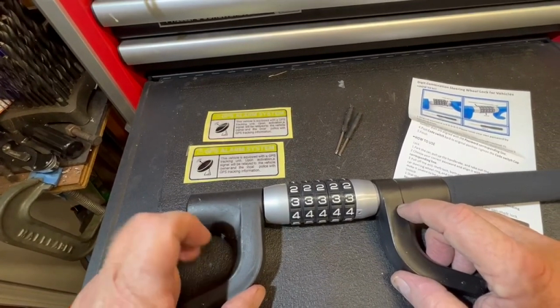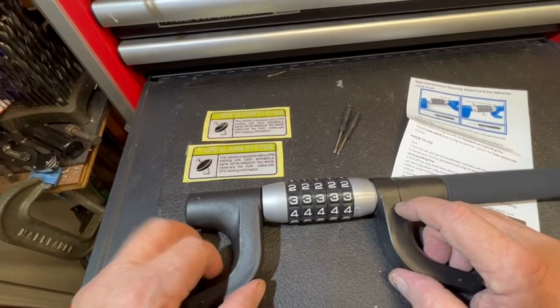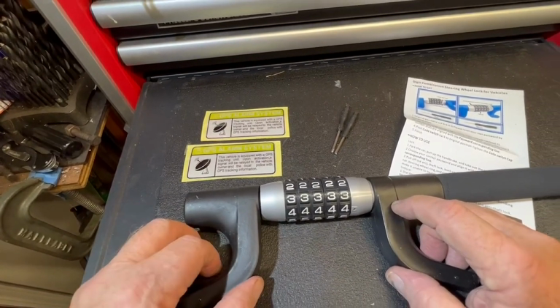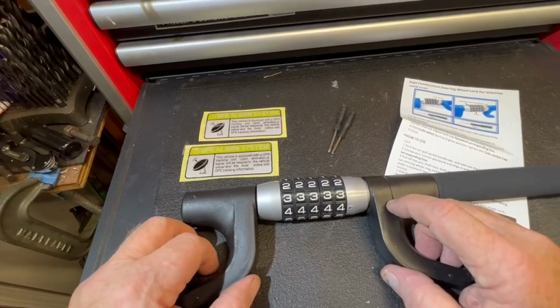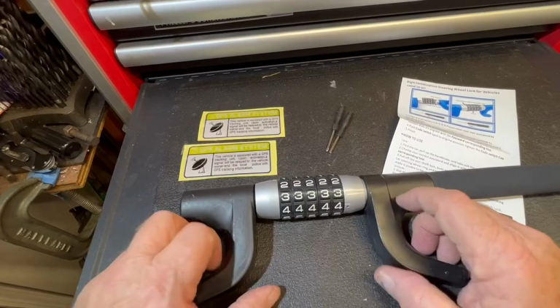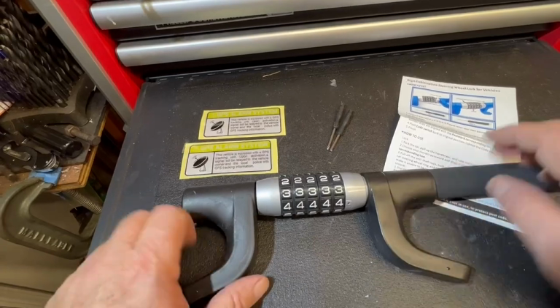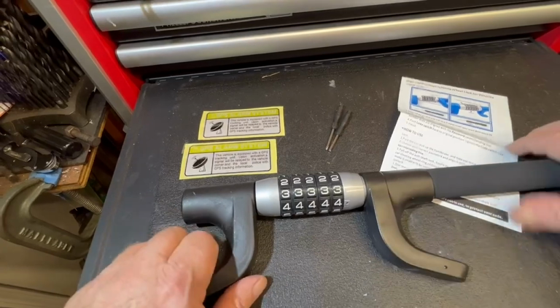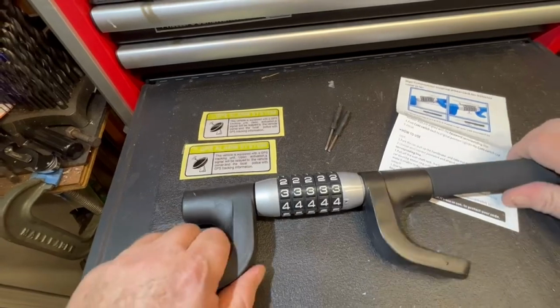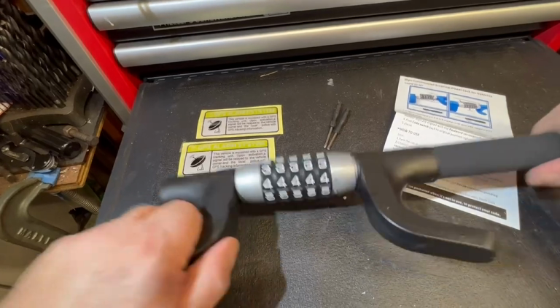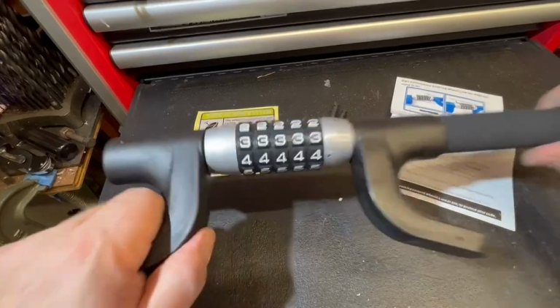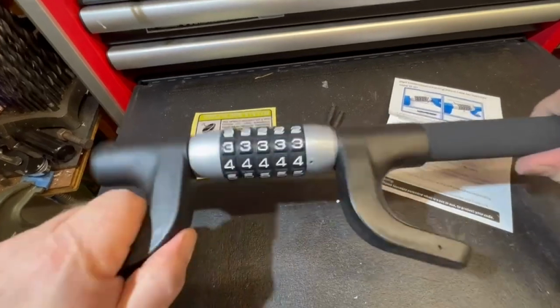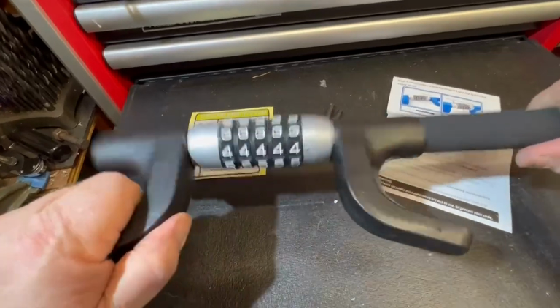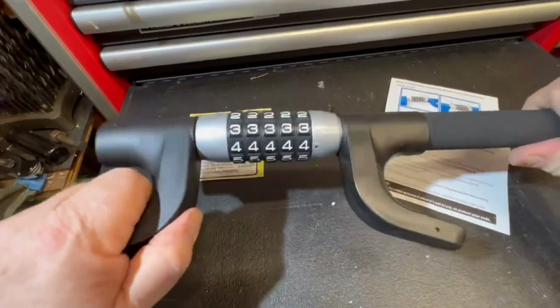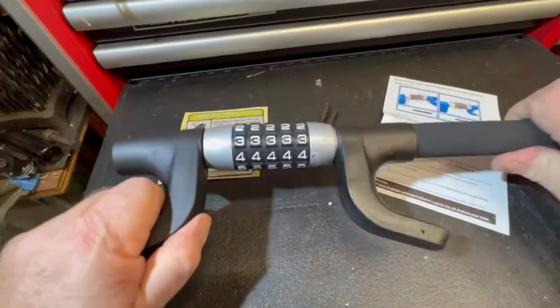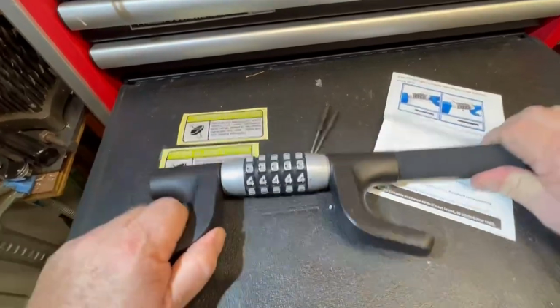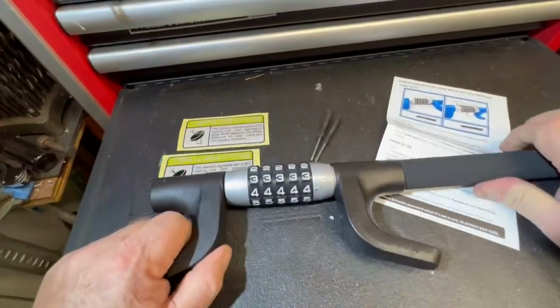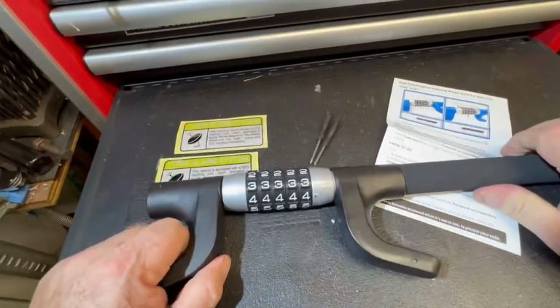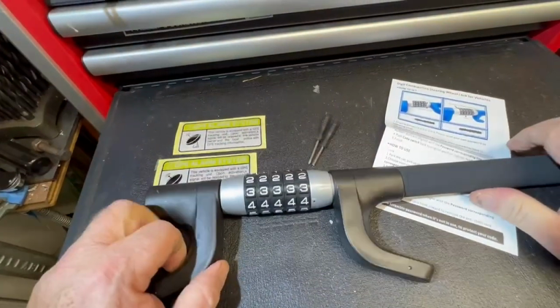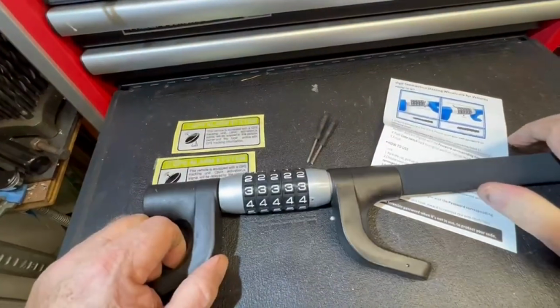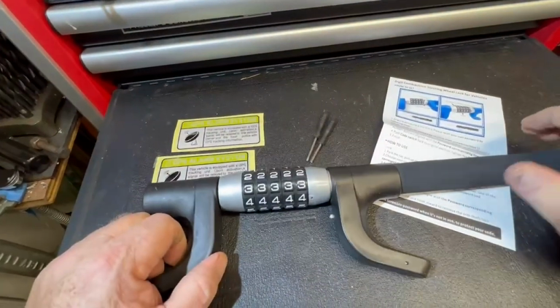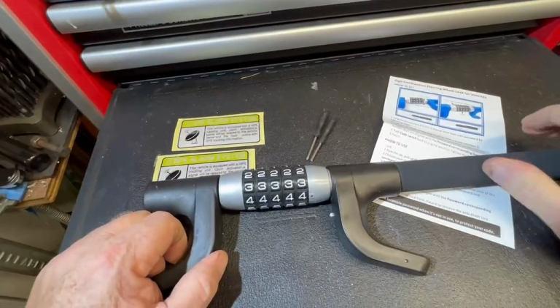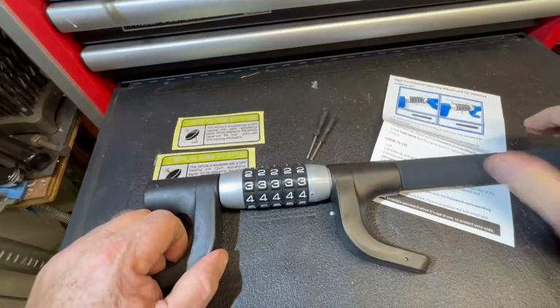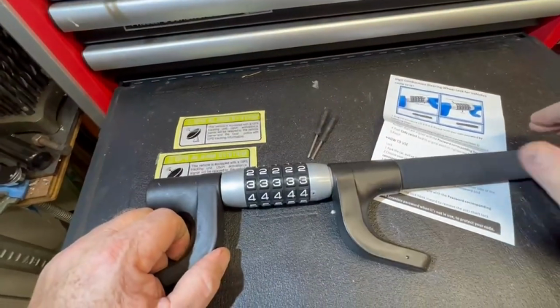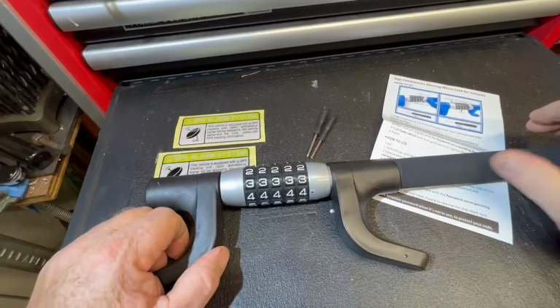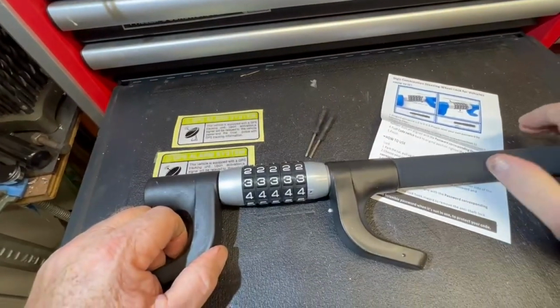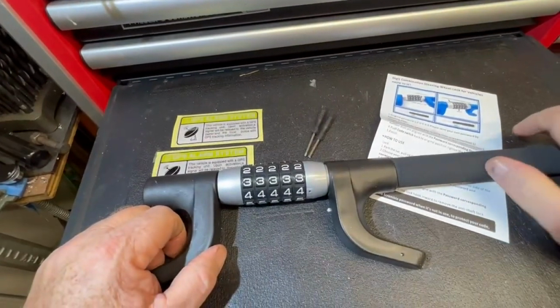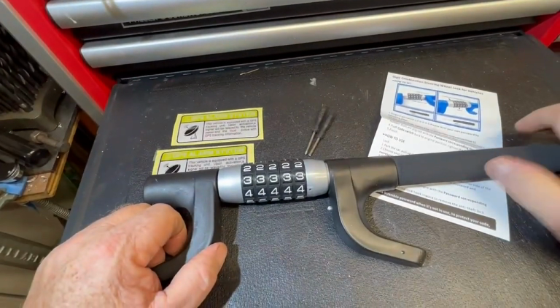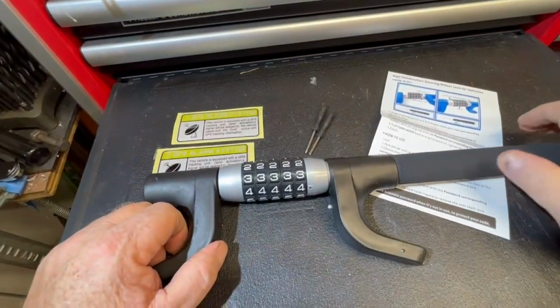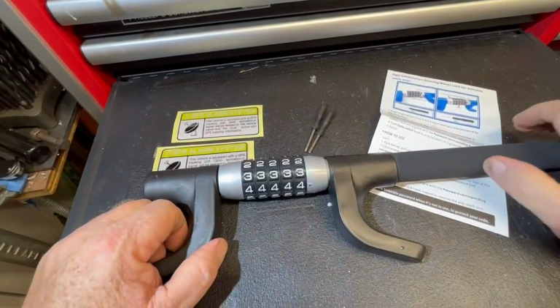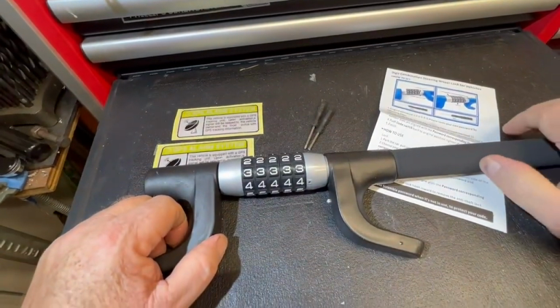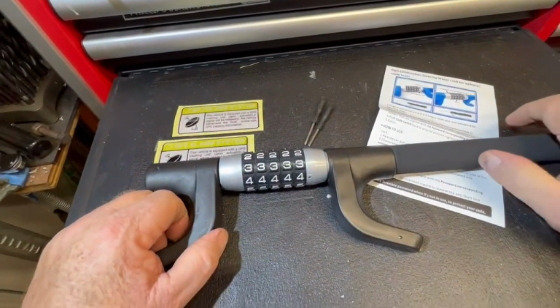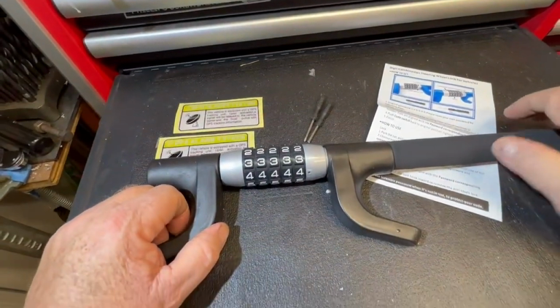Nice item, very sturdy, and I would imagine difficult to break into.